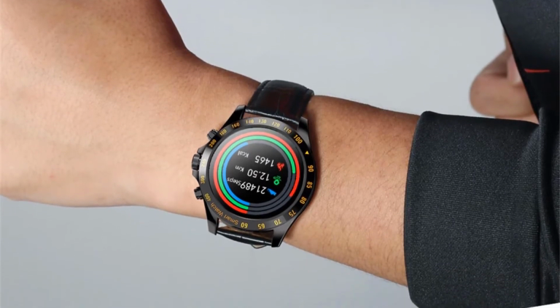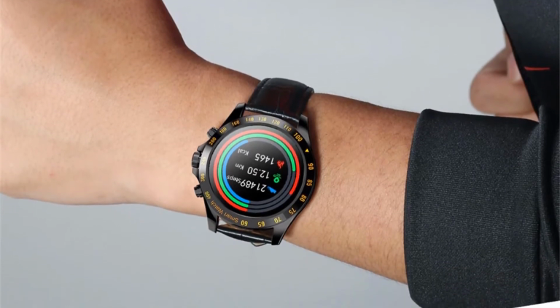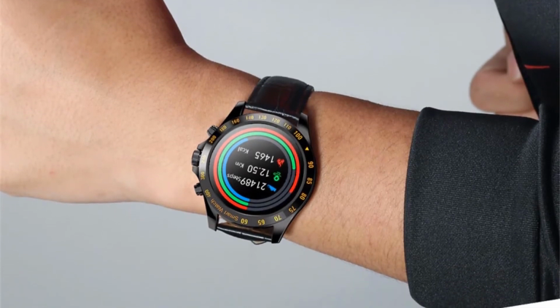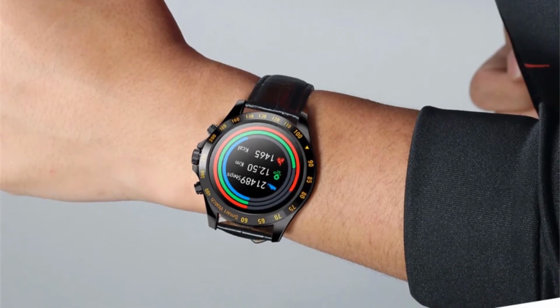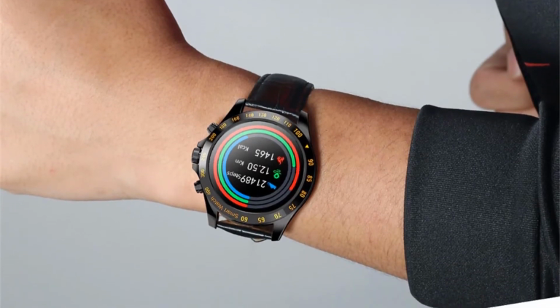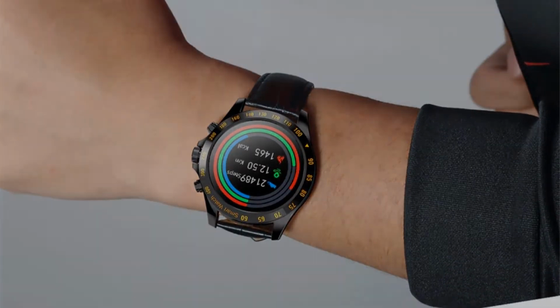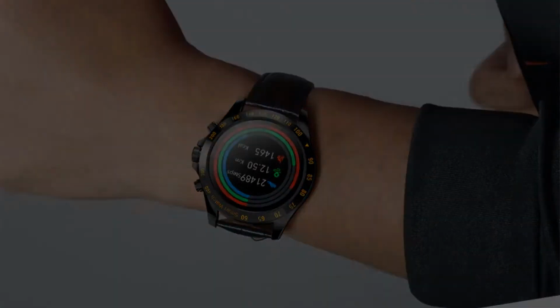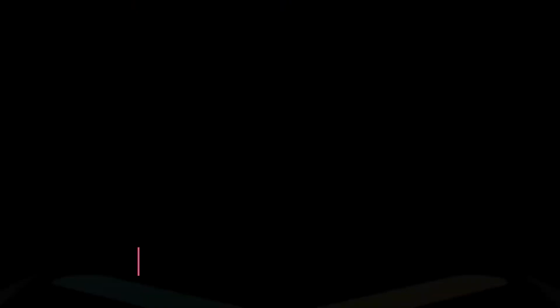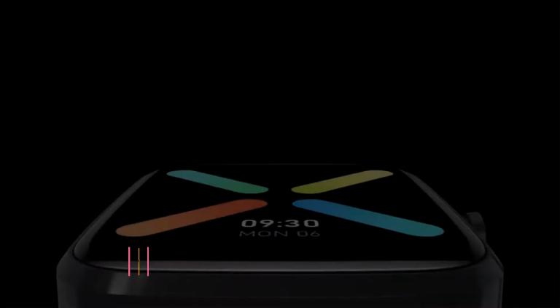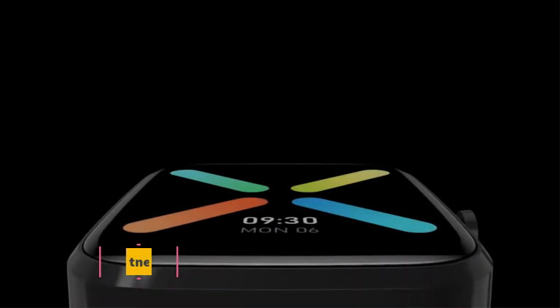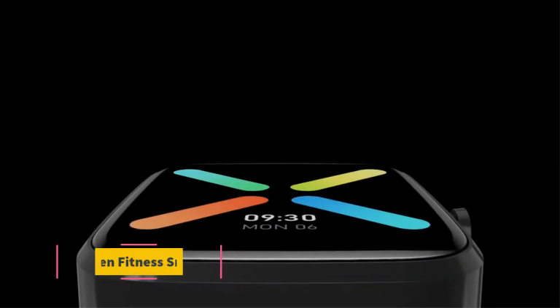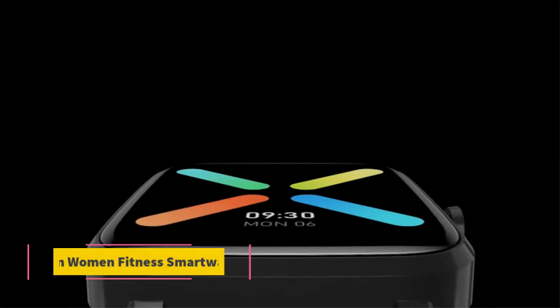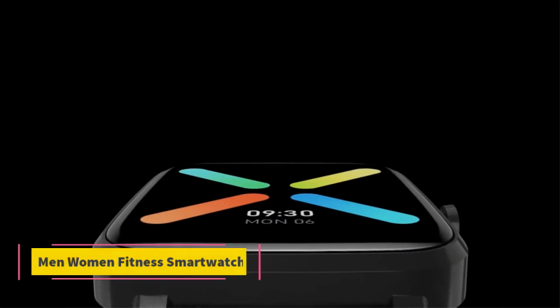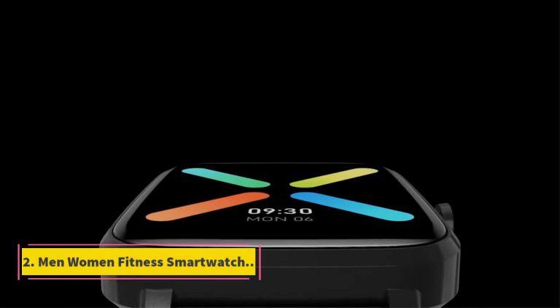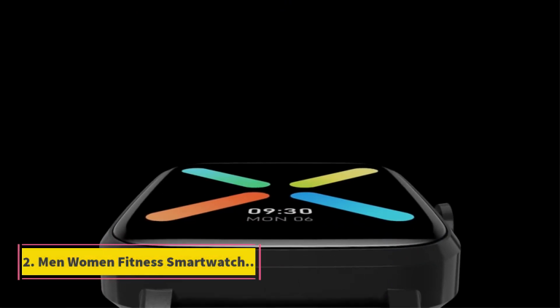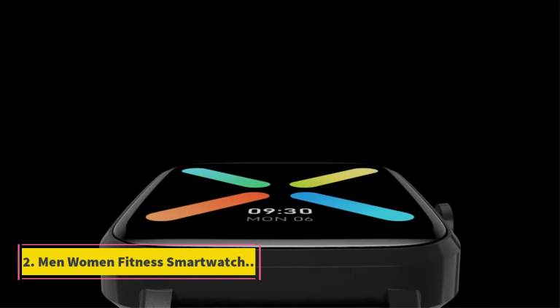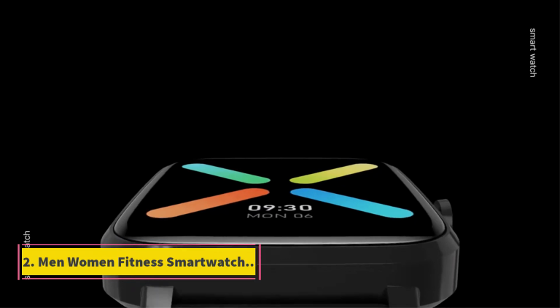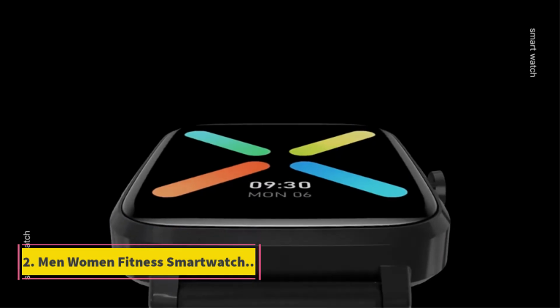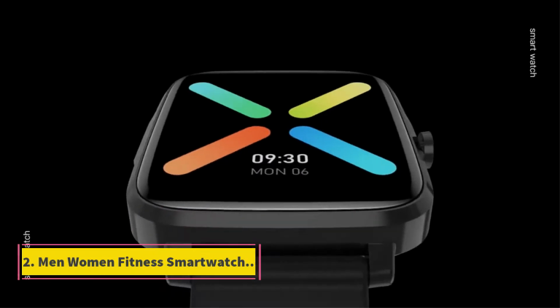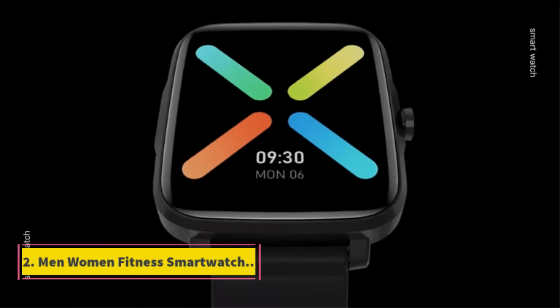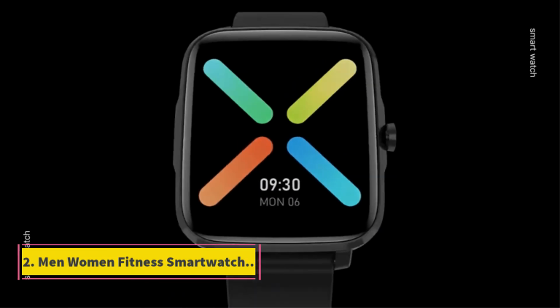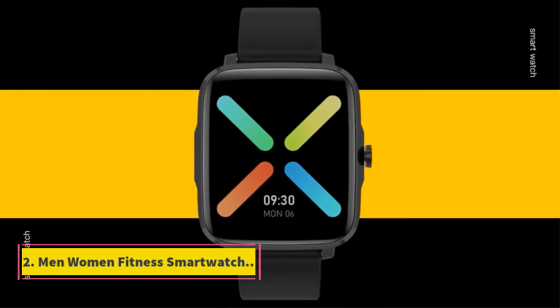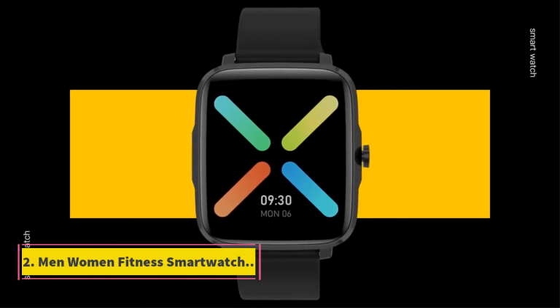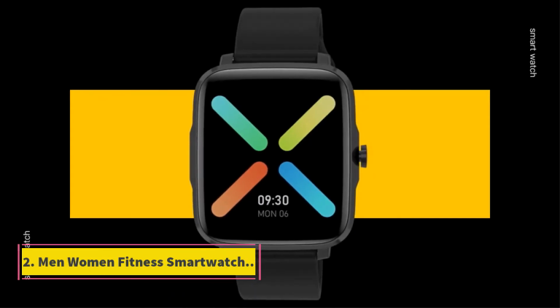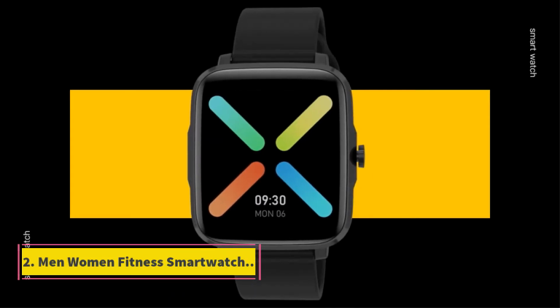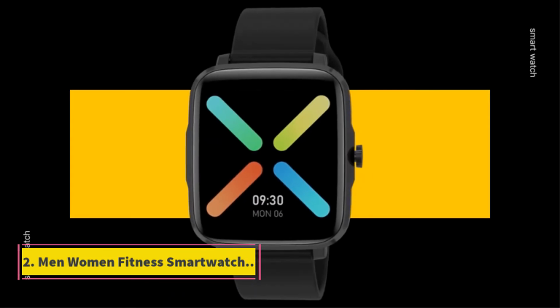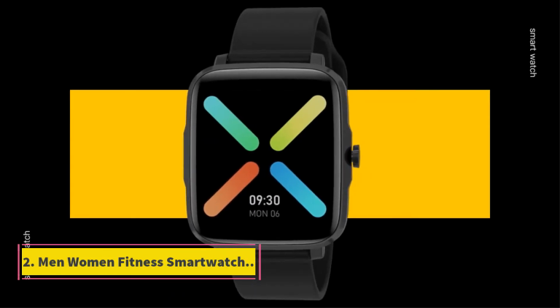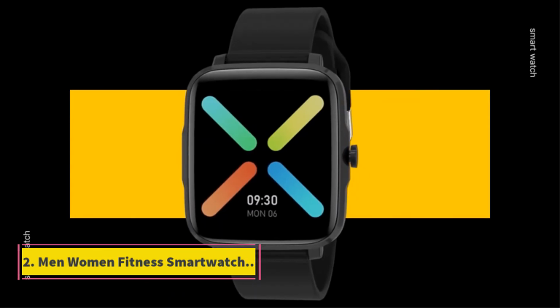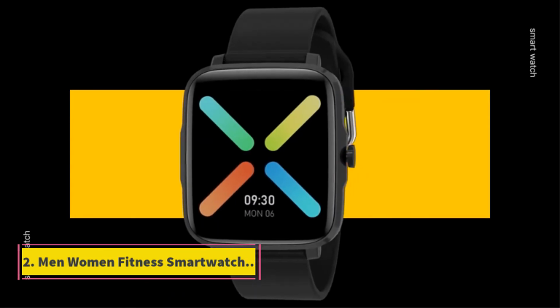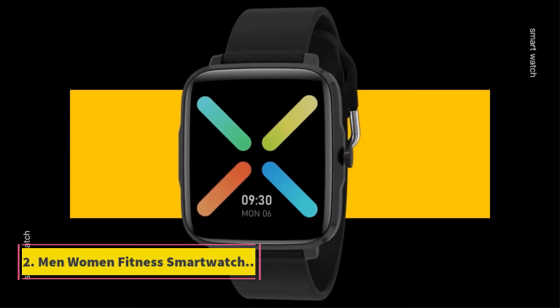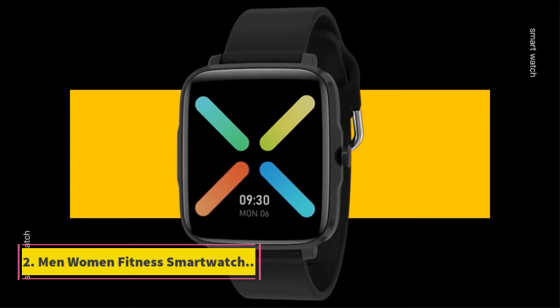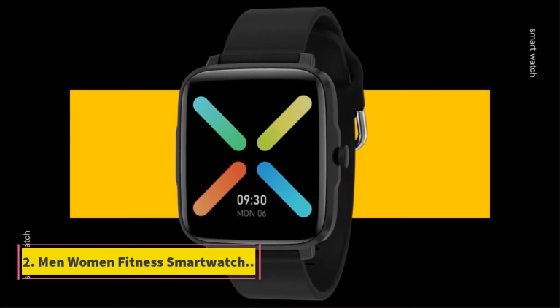Information synchronization: watch information can be simultaneously uploaded to the mobile phone app for analysis. Product advantages. Number 2: Men/Women Fitness Smart Watch.